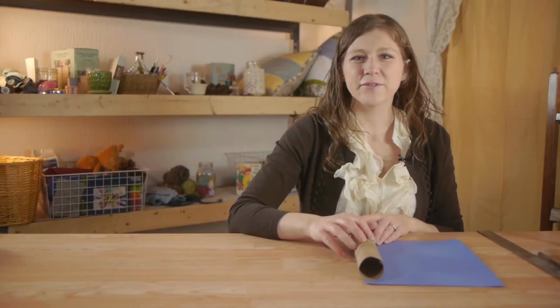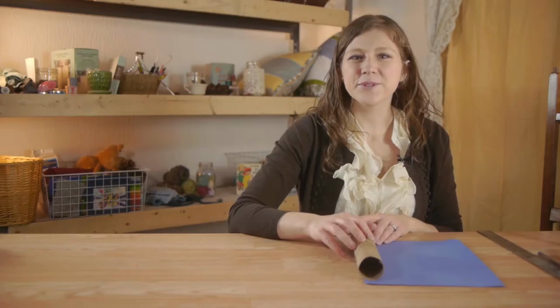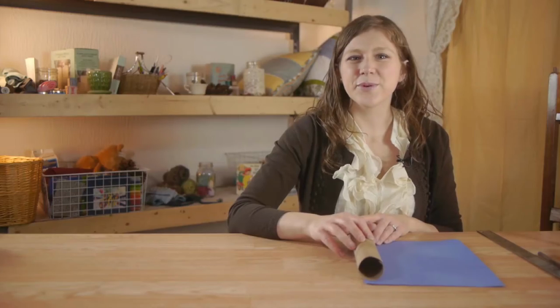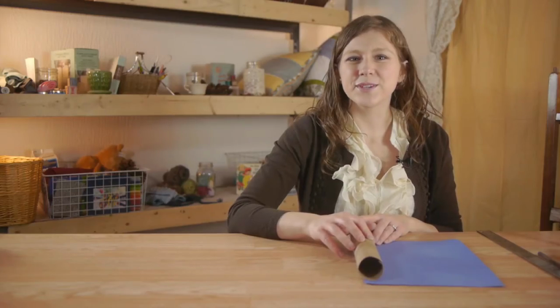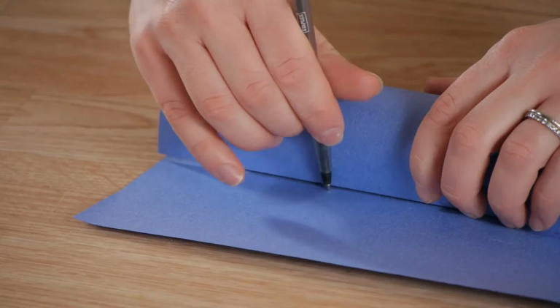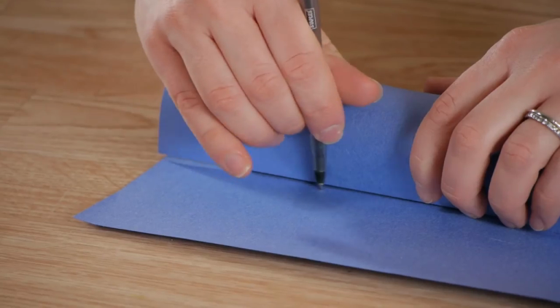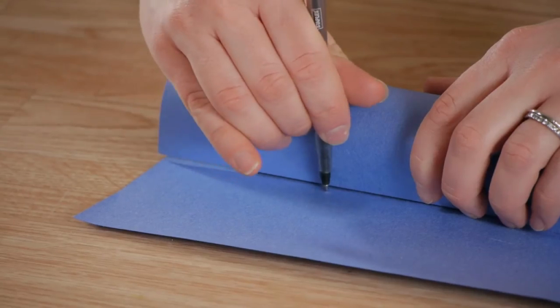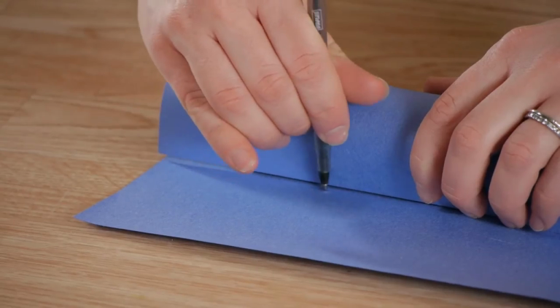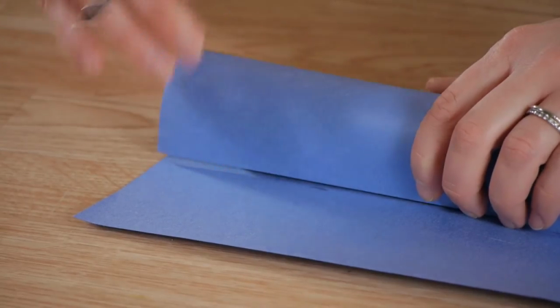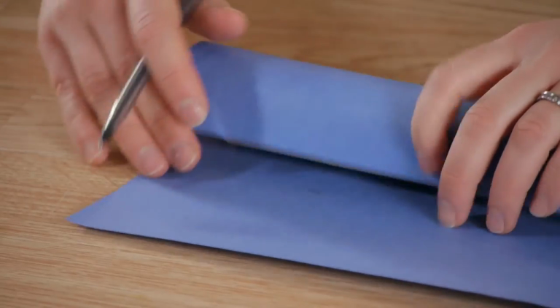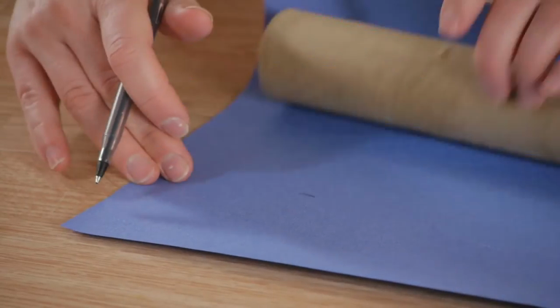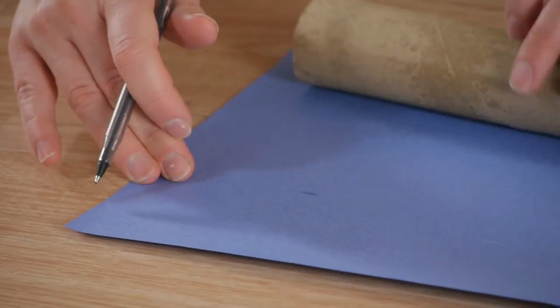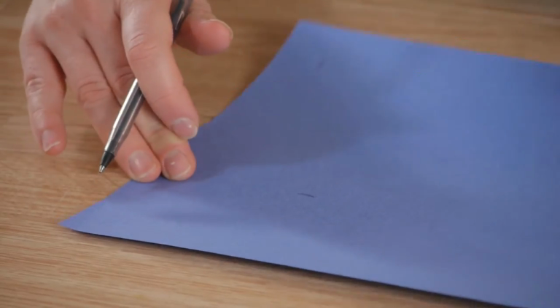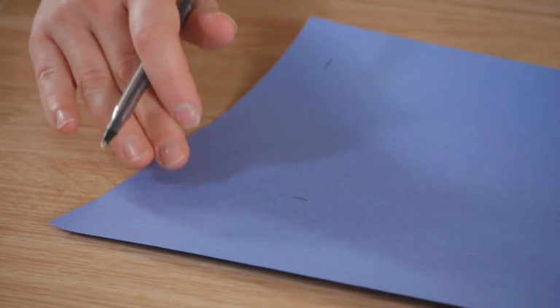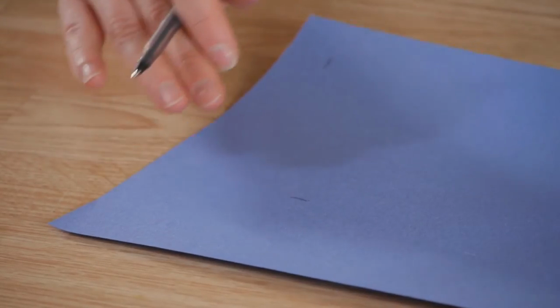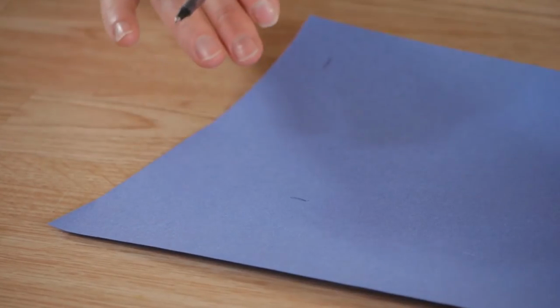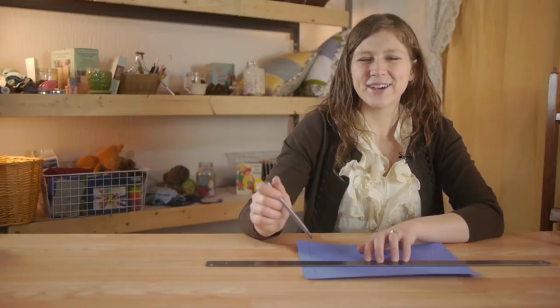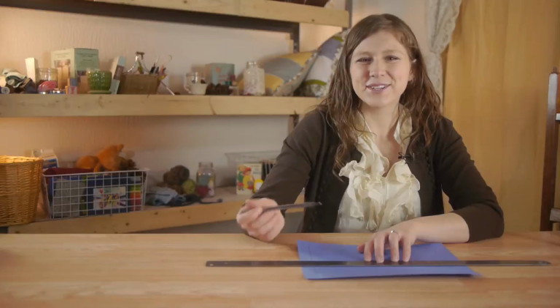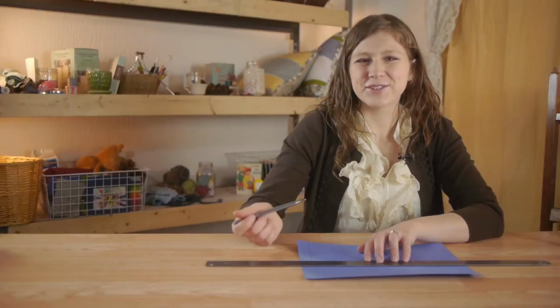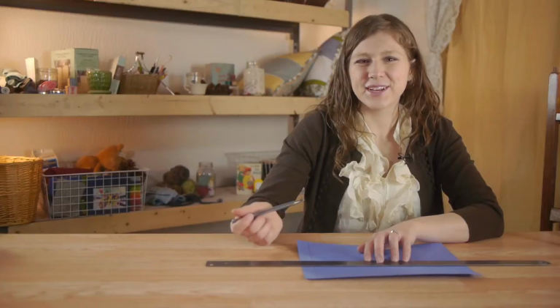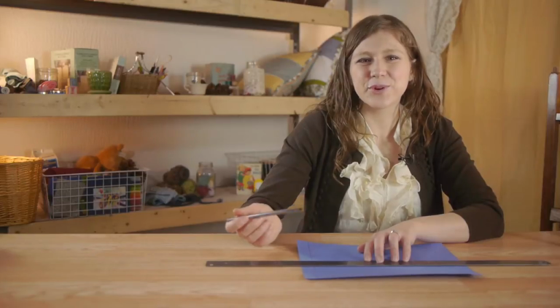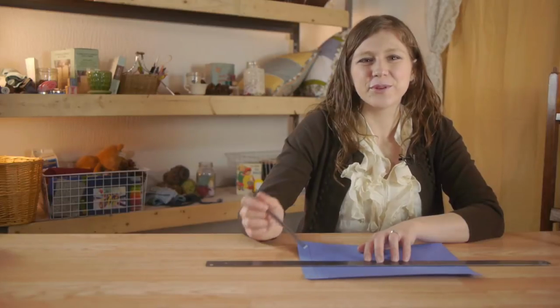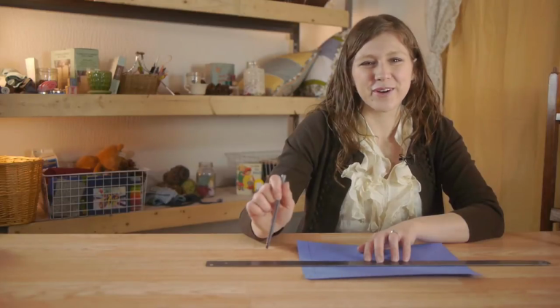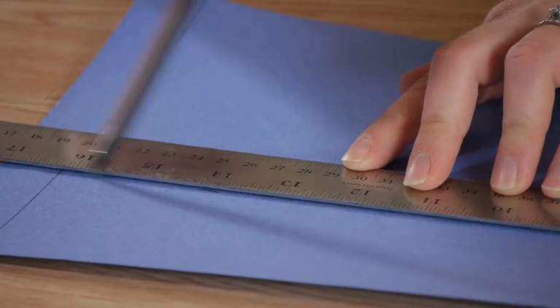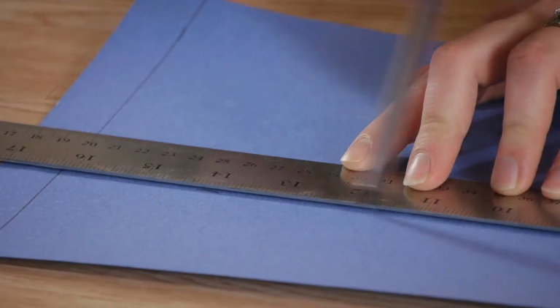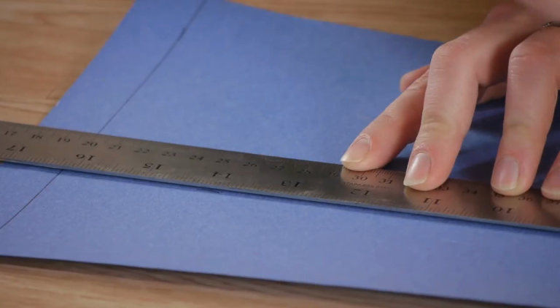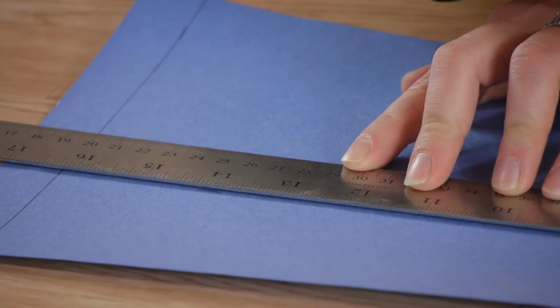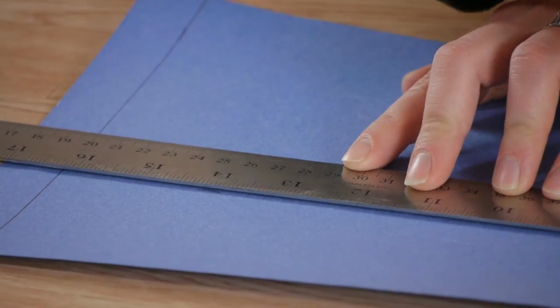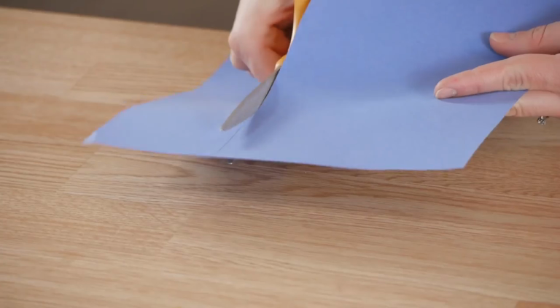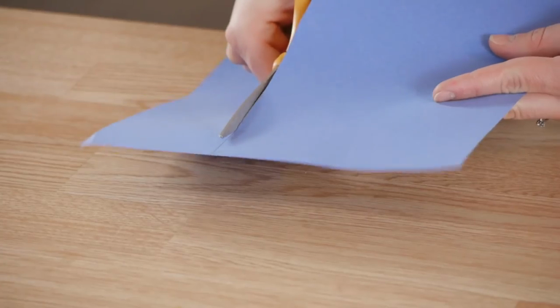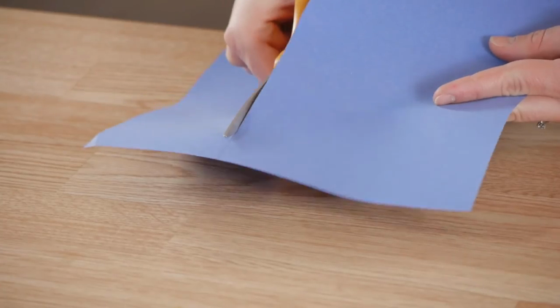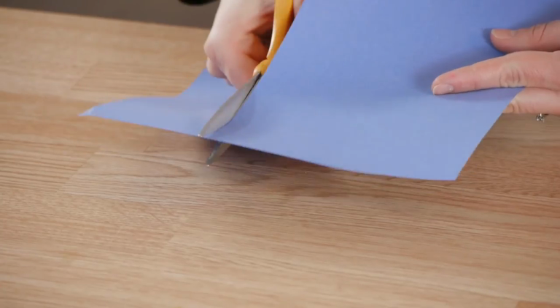First, we're going to use our paper towel tube to mark the paper to size. Using a straight edge, we're going to mark our line straight. Go ahead and cut this out.